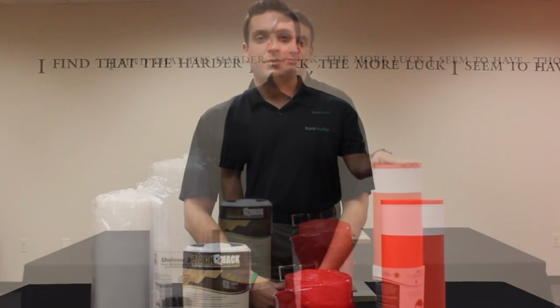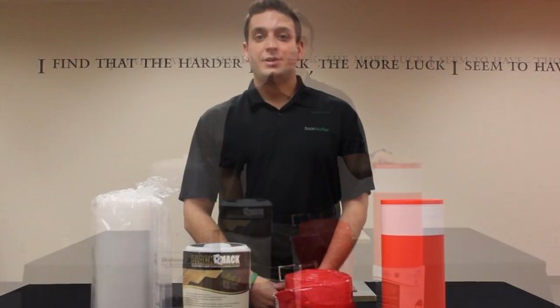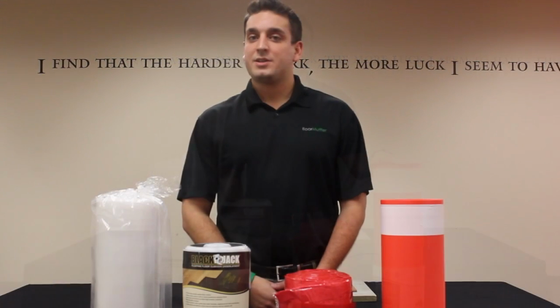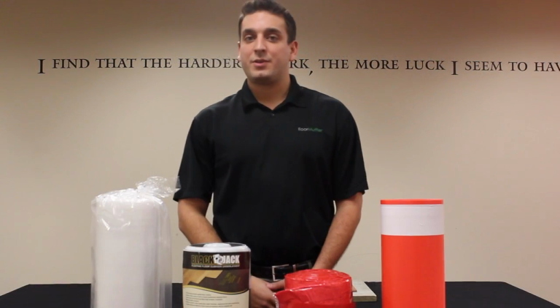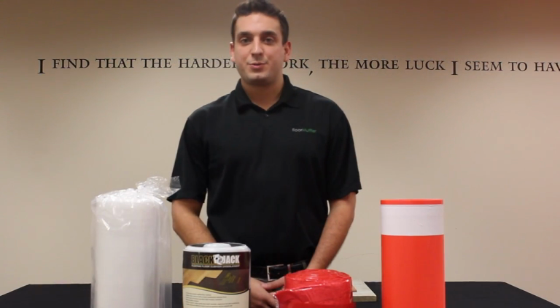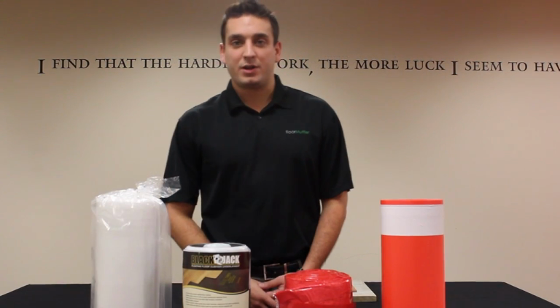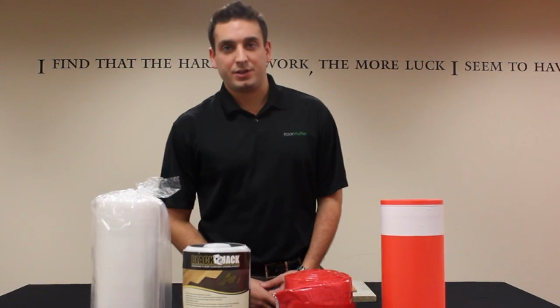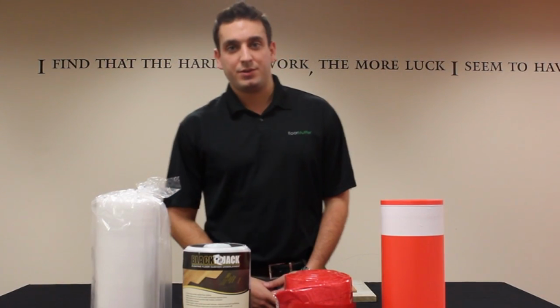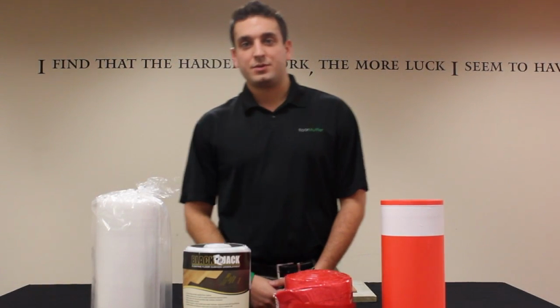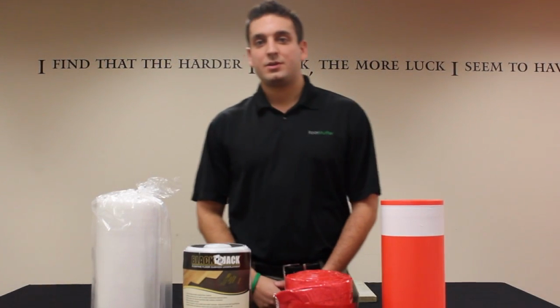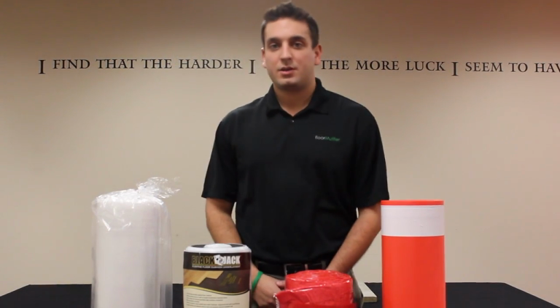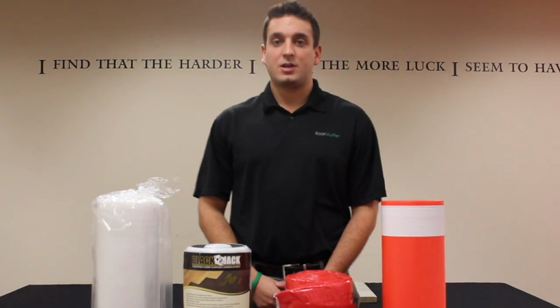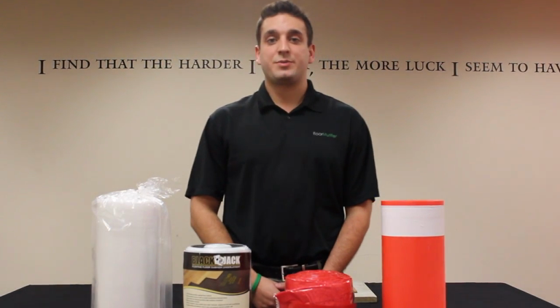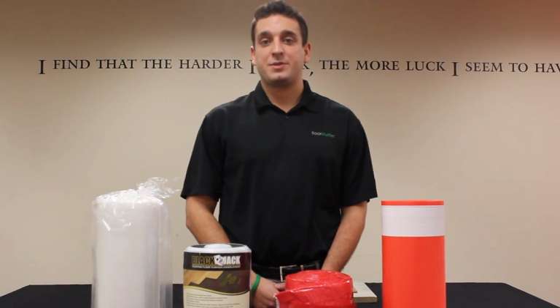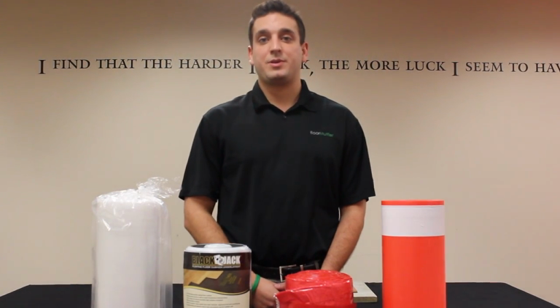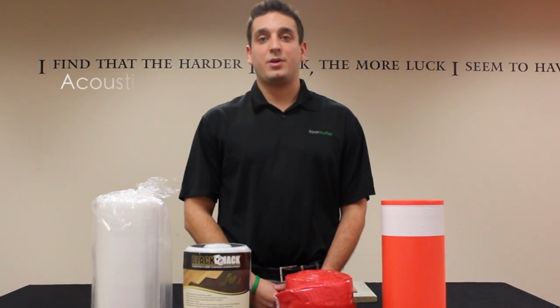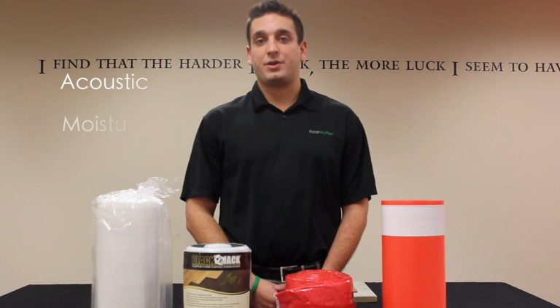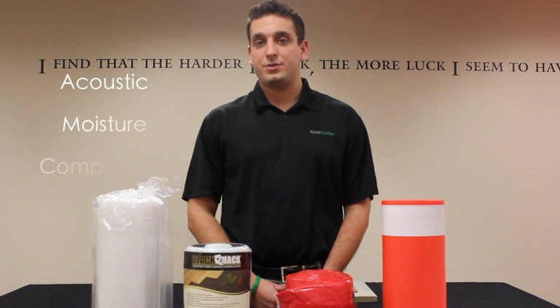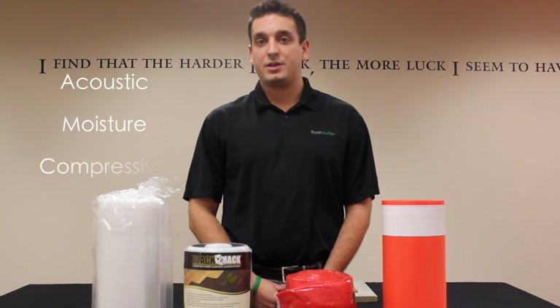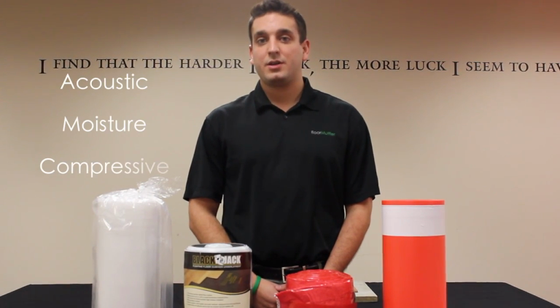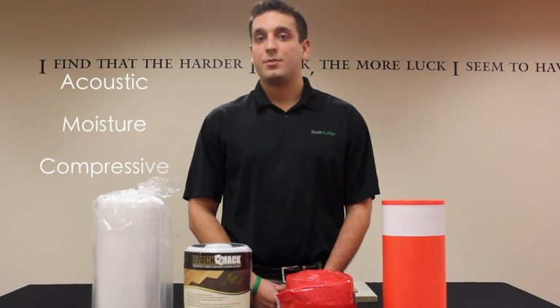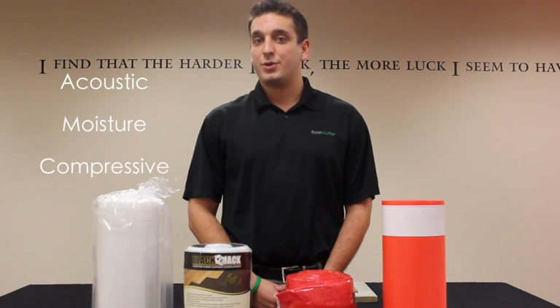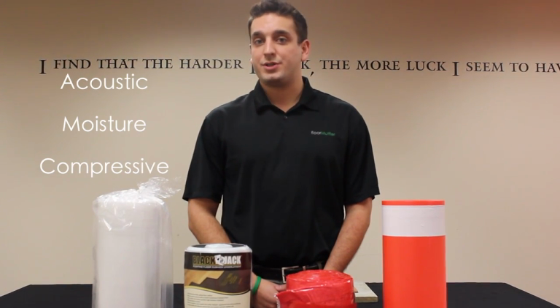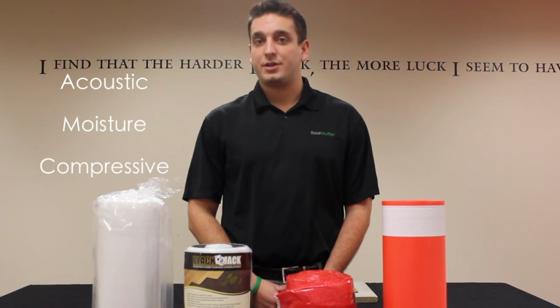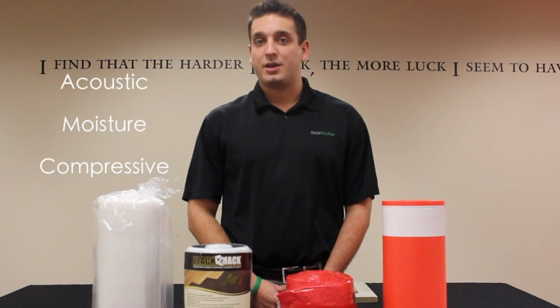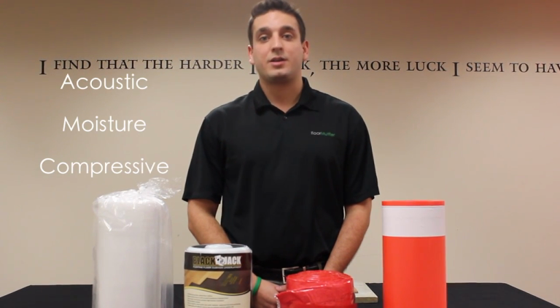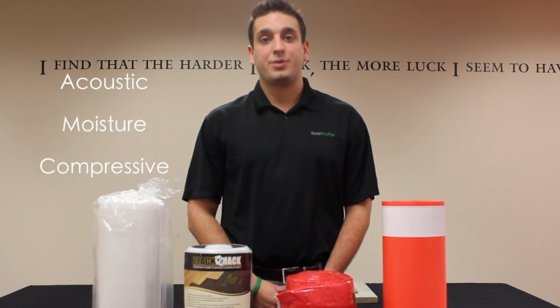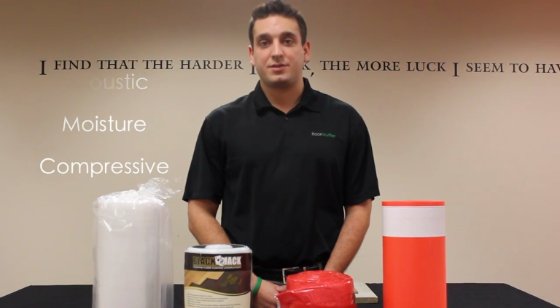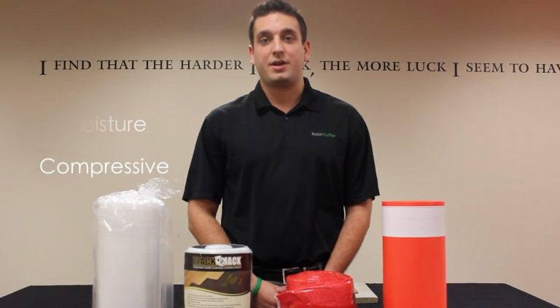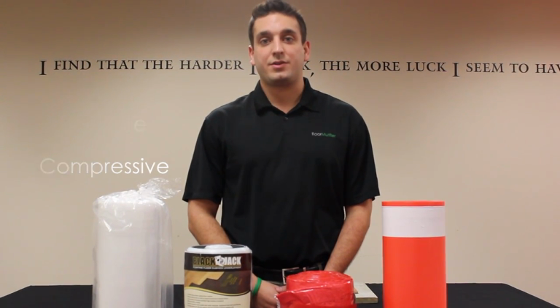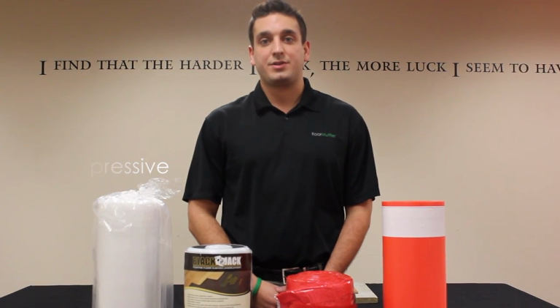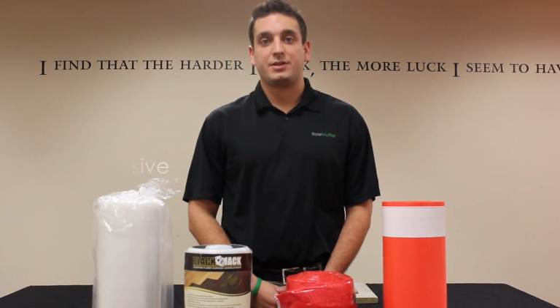When deciding which product to use, customers must be aware of acoustic, moisture, and compressive characteristics.